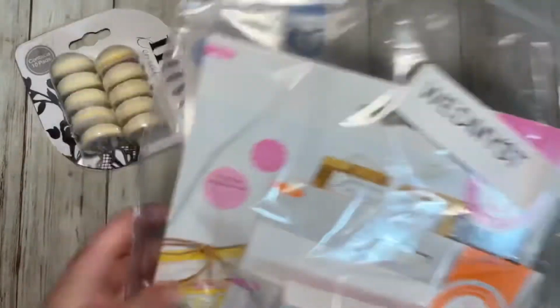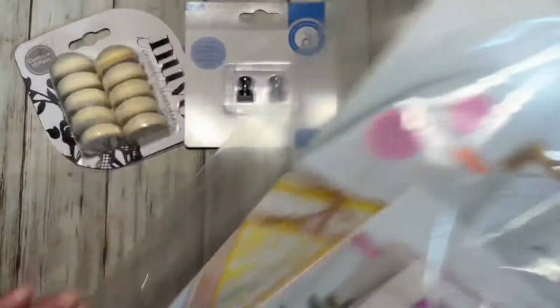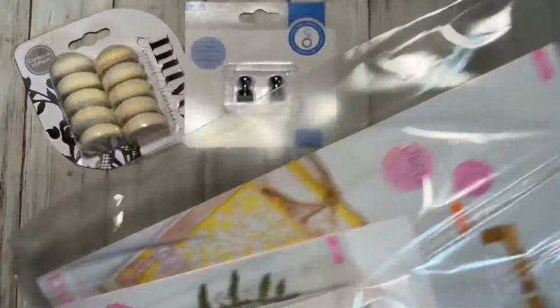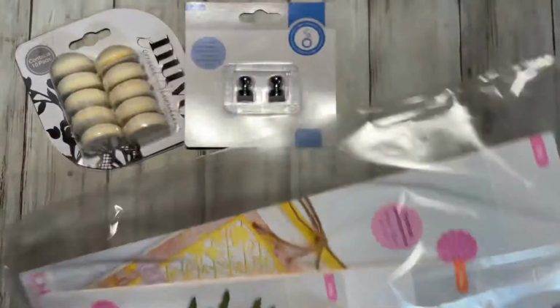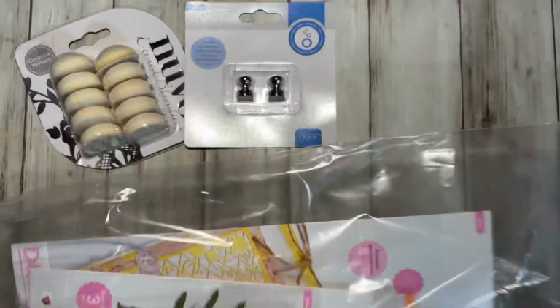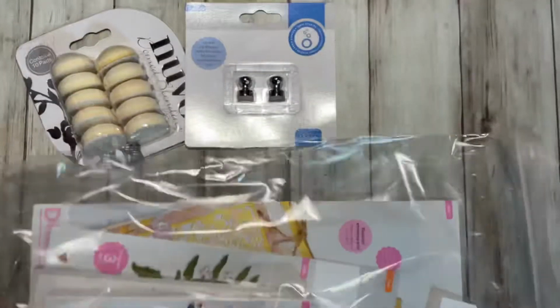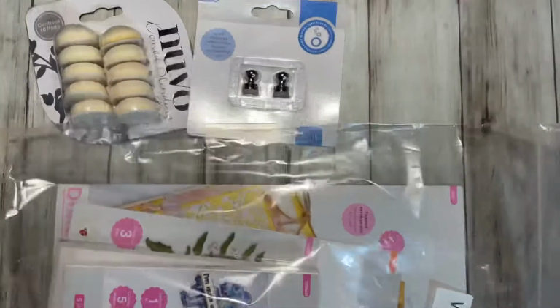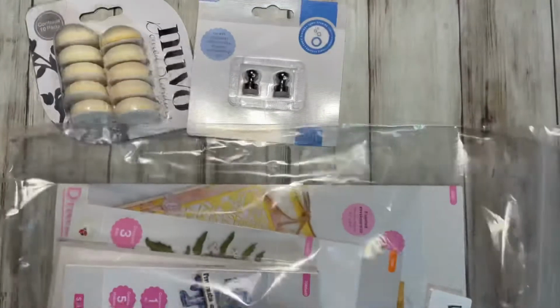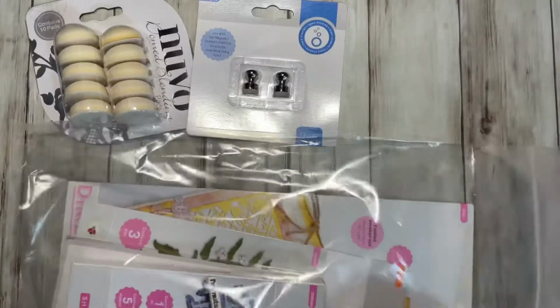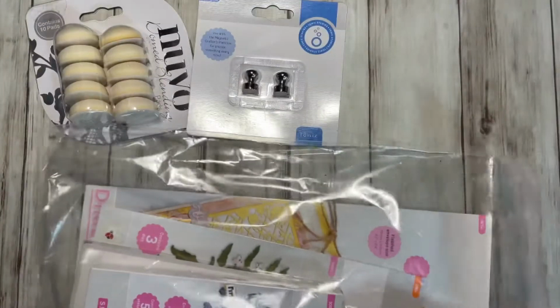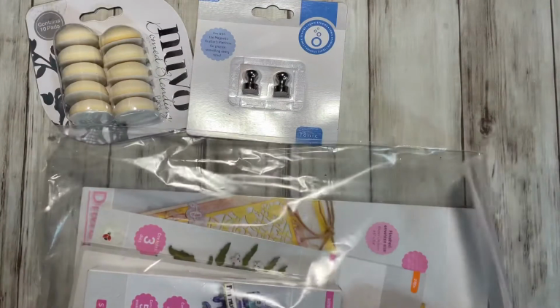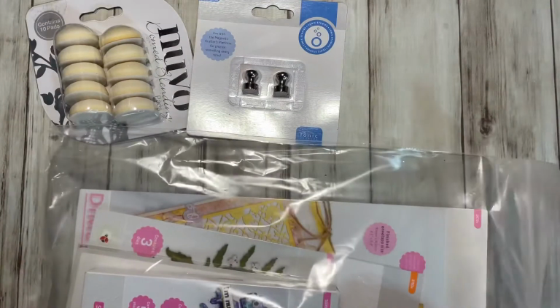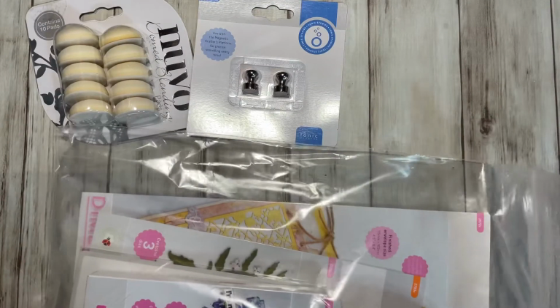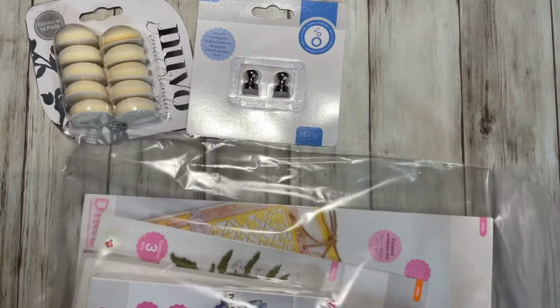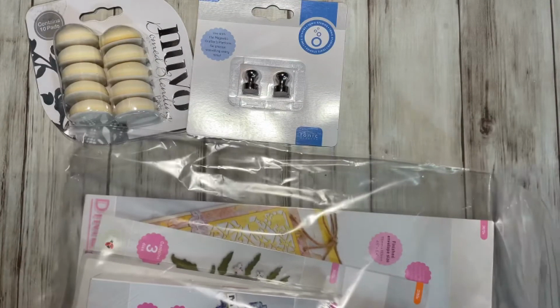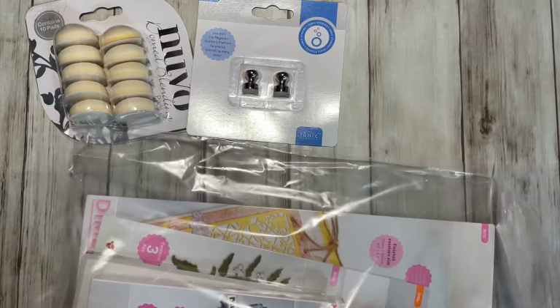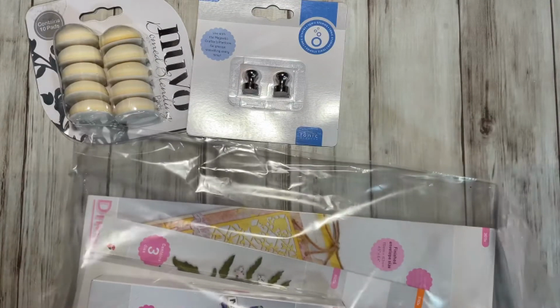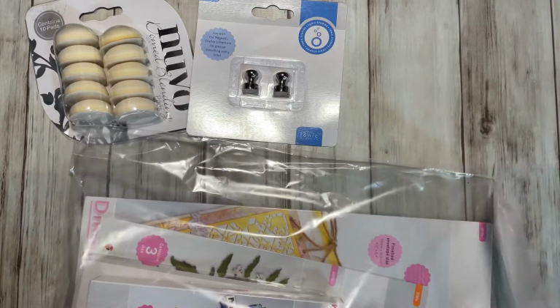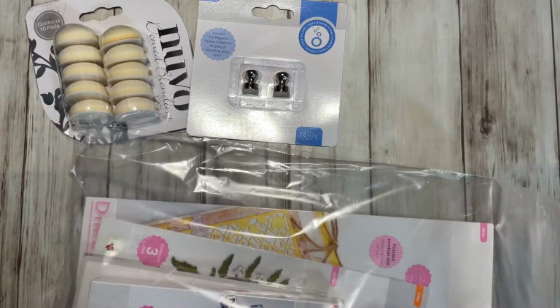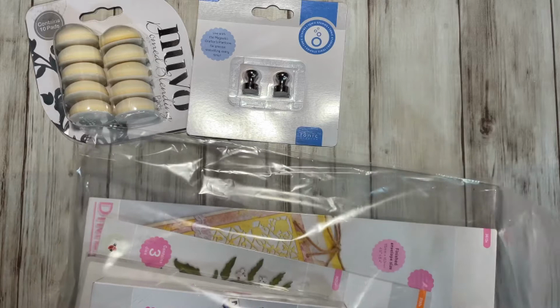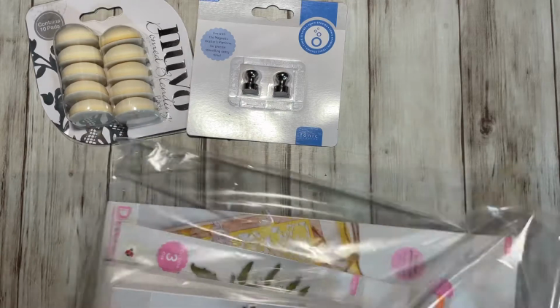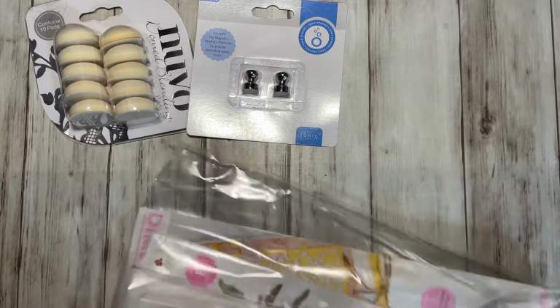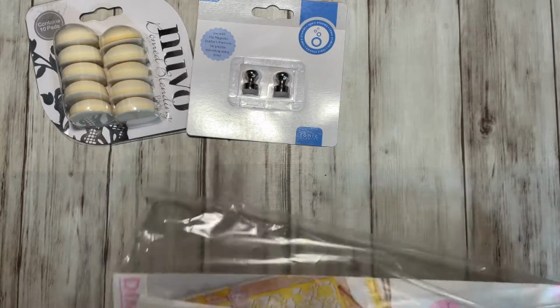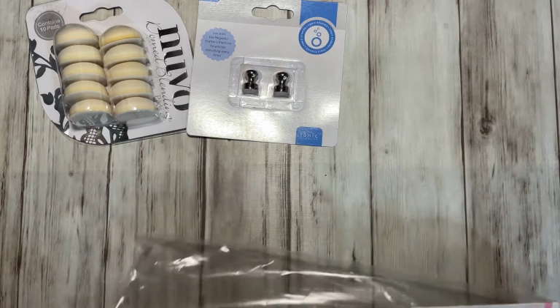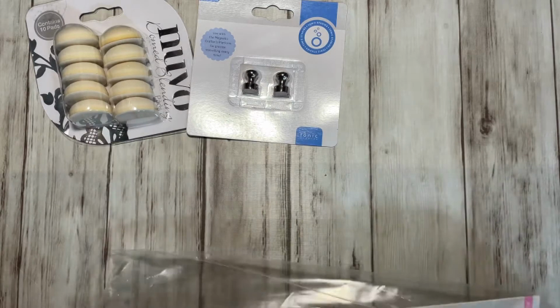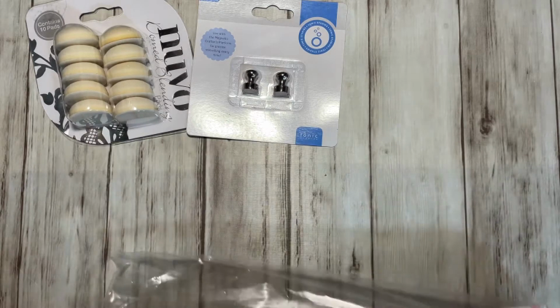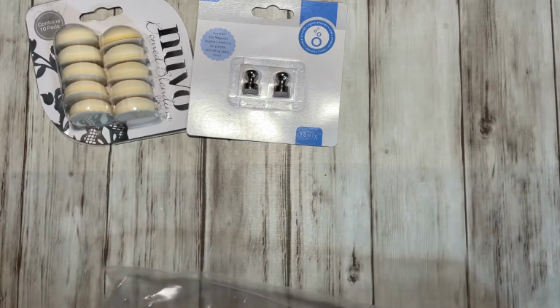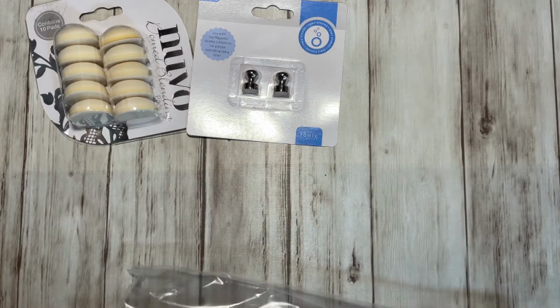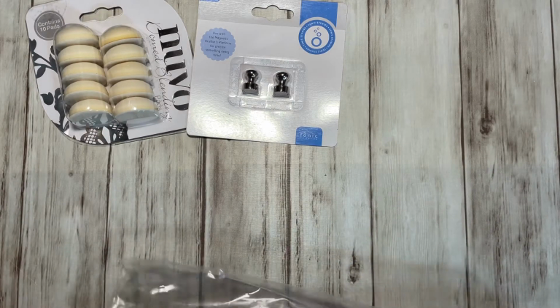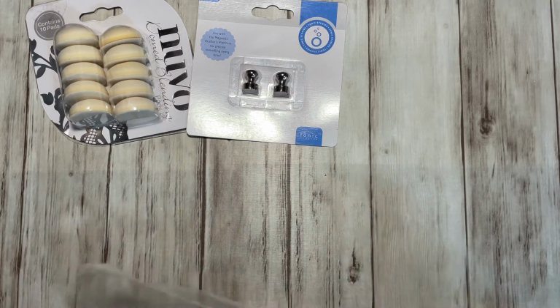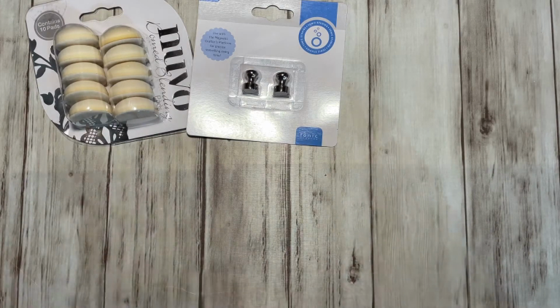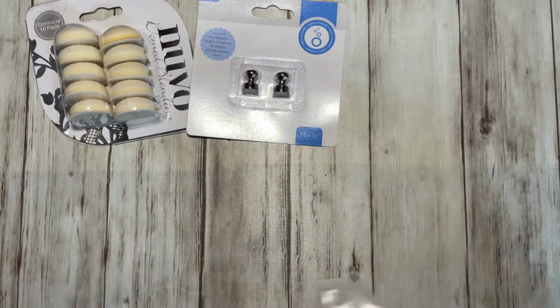And then I got the mystery die bundle. Let me show you what I received.